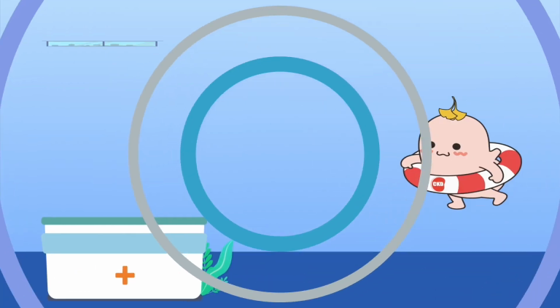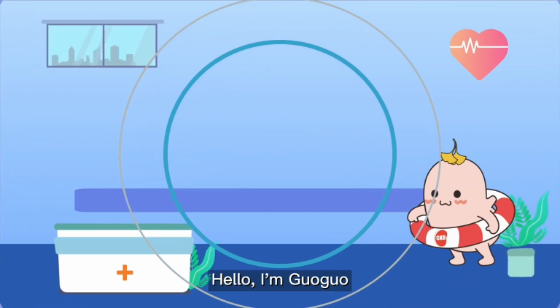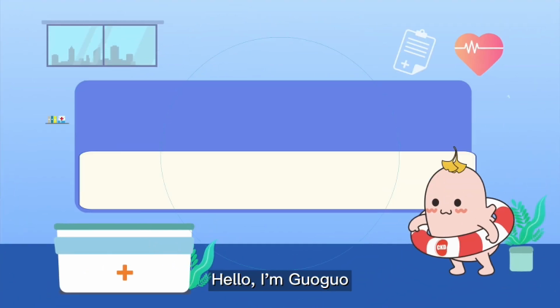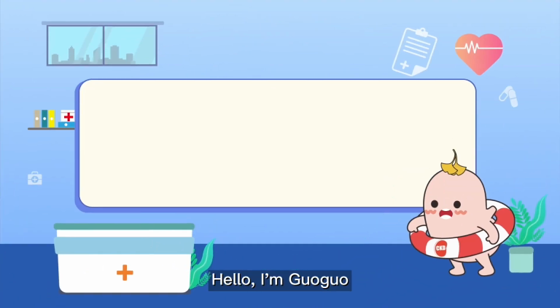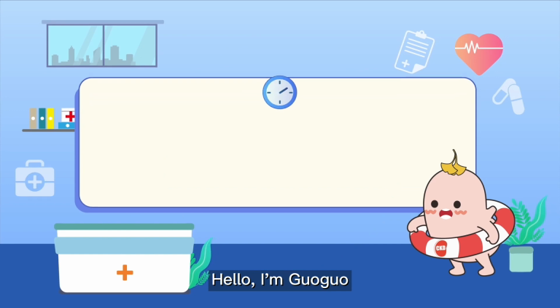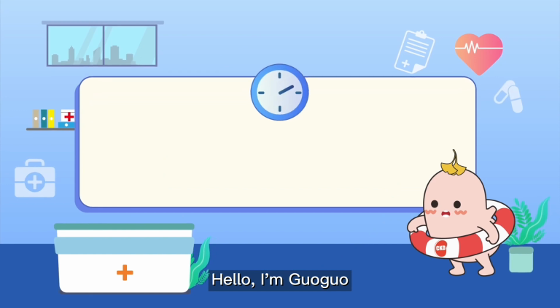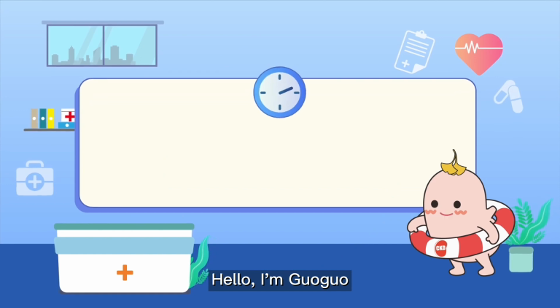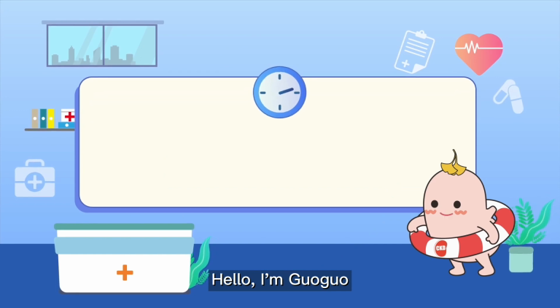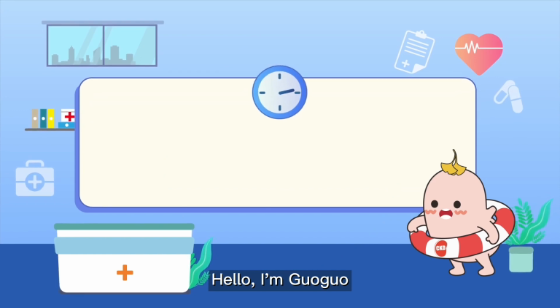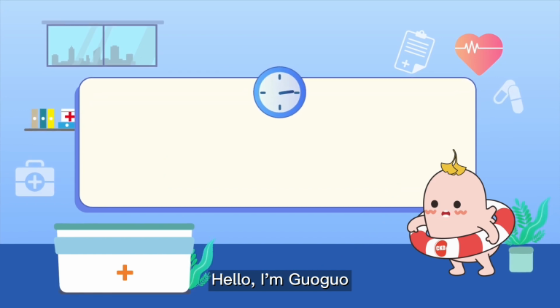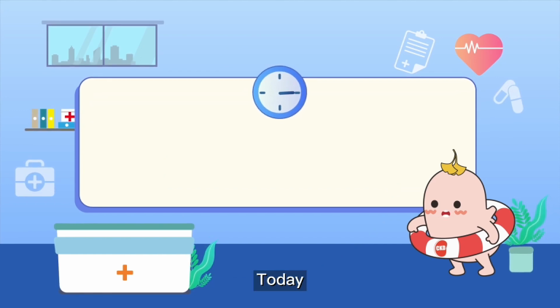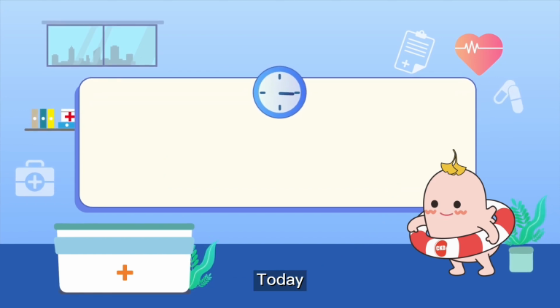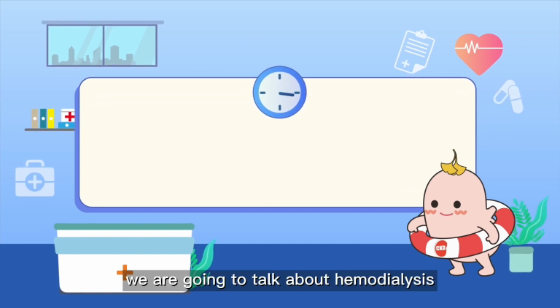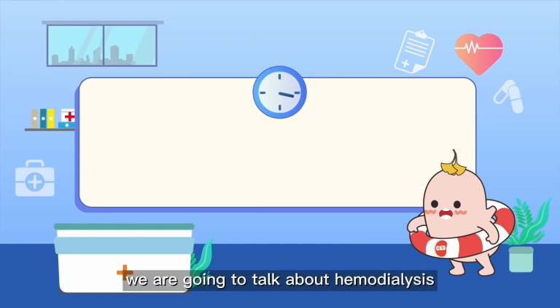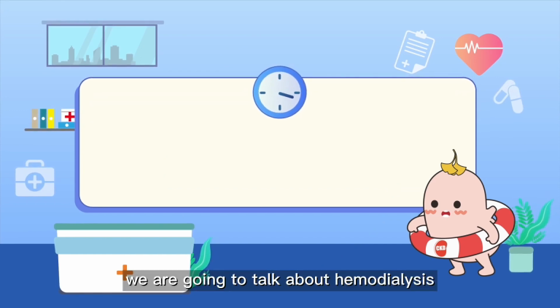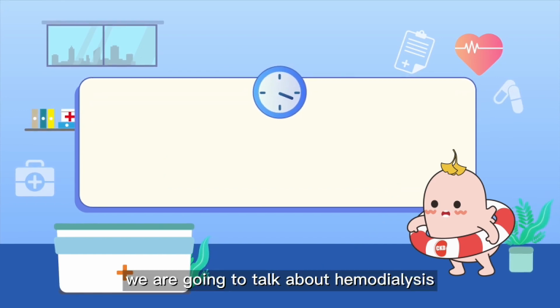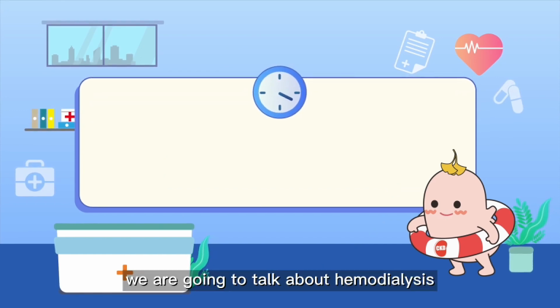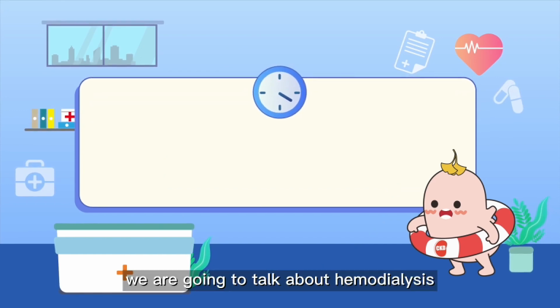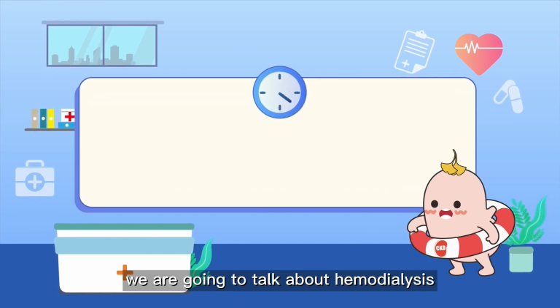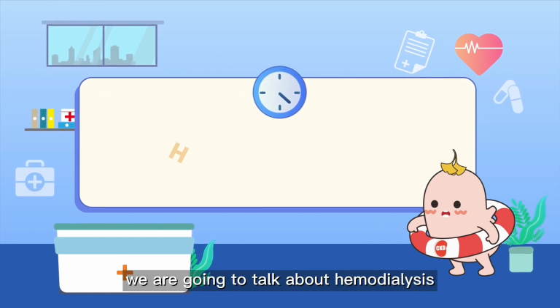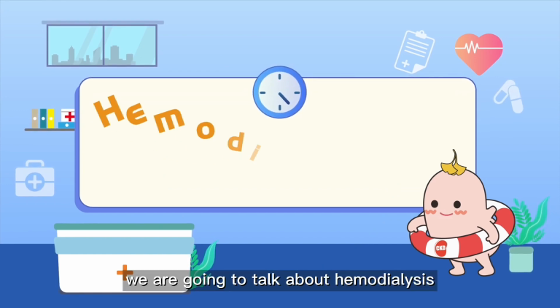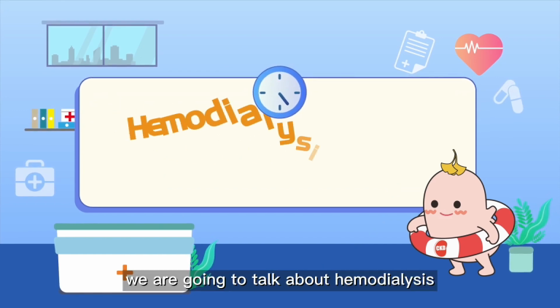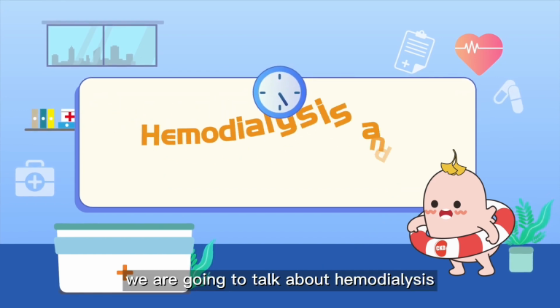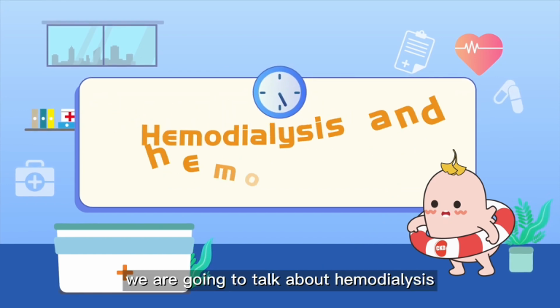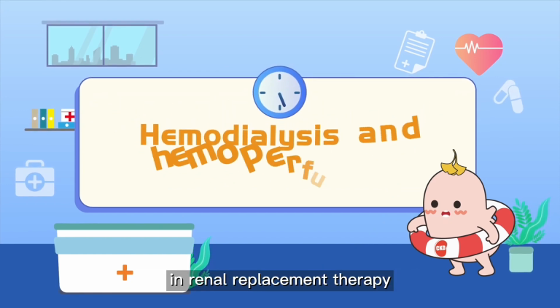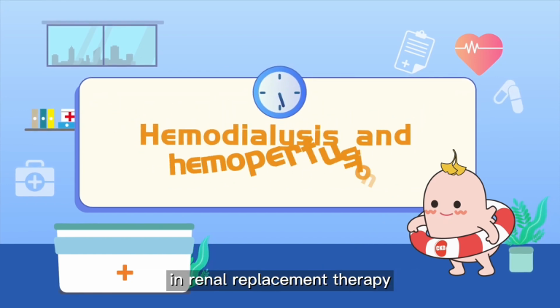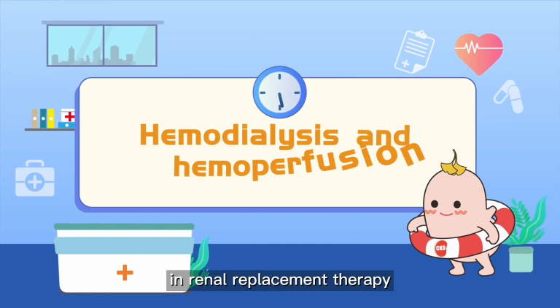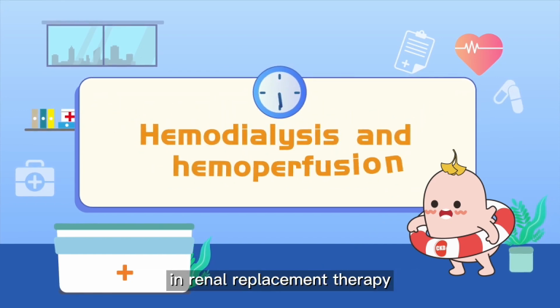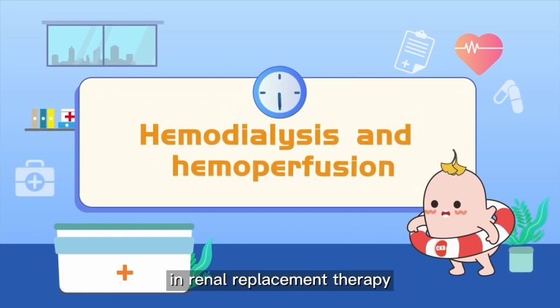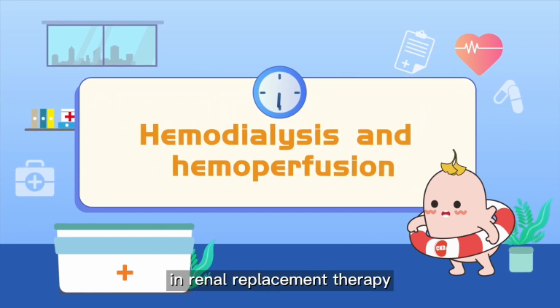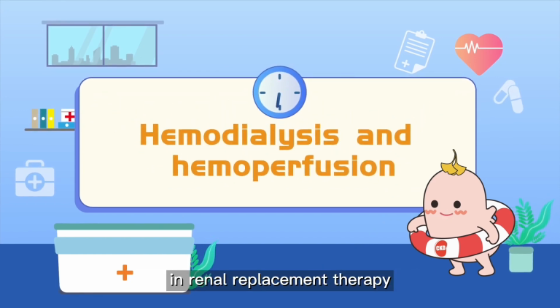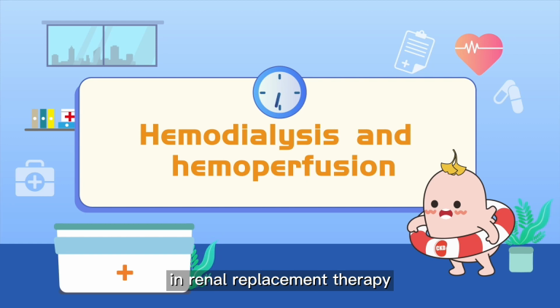Hello, I'm GuoGuo. Today we are going to talk about hemodialysis in renal replacement therapy.